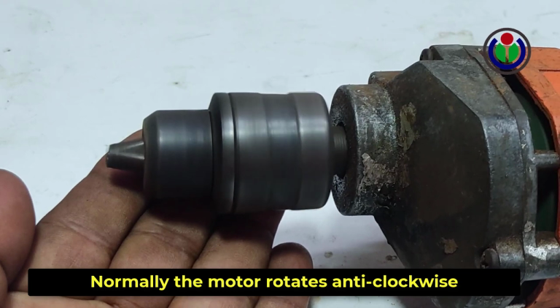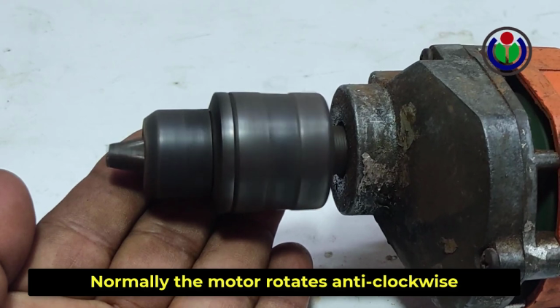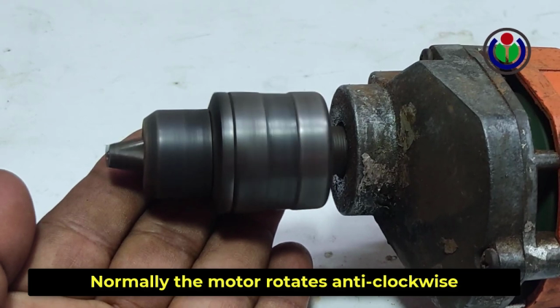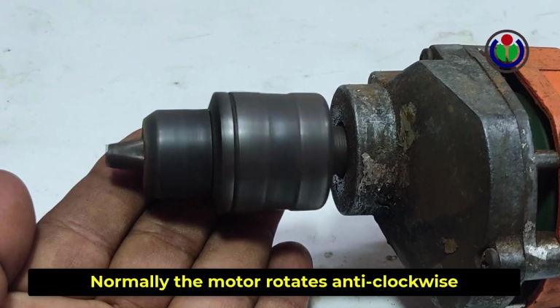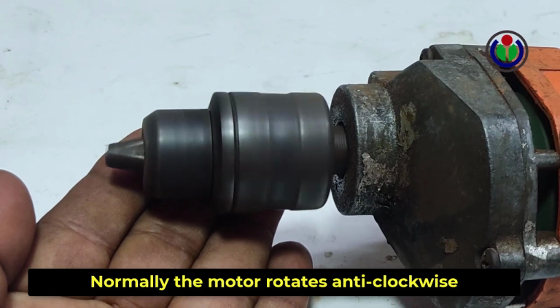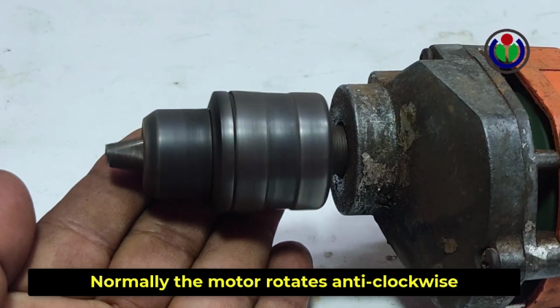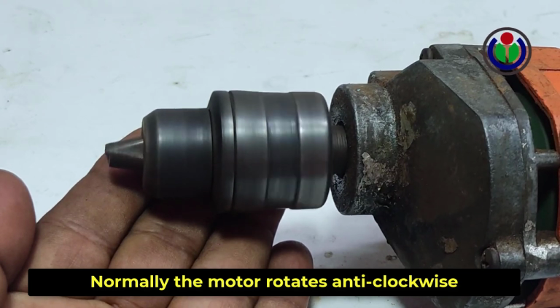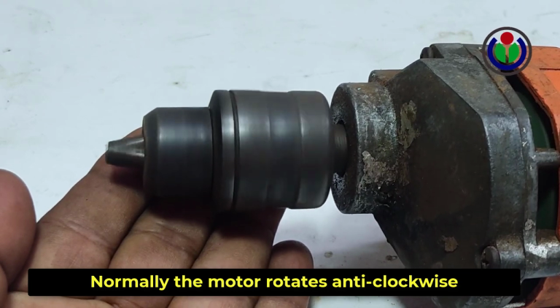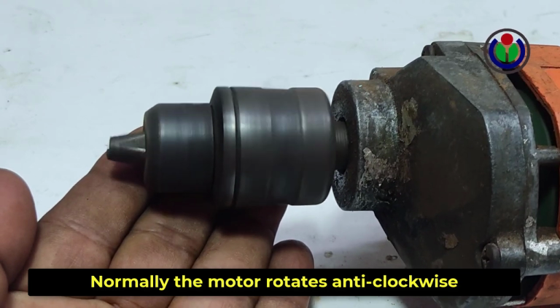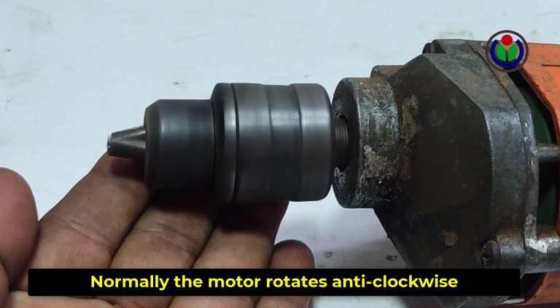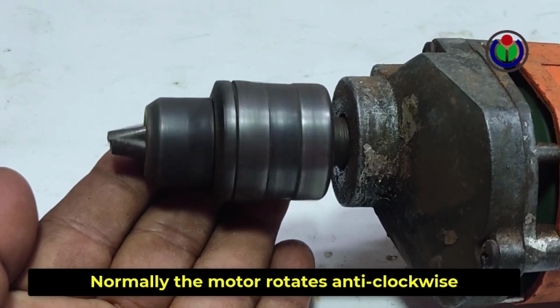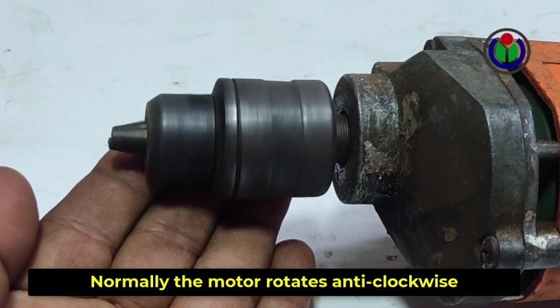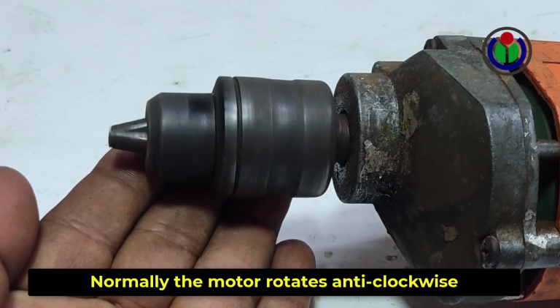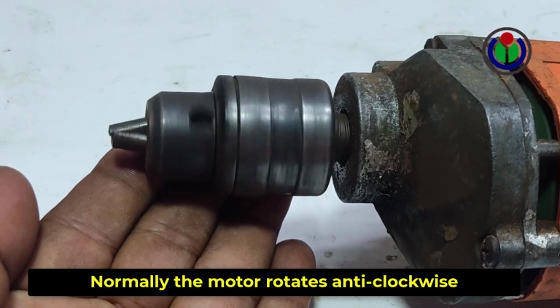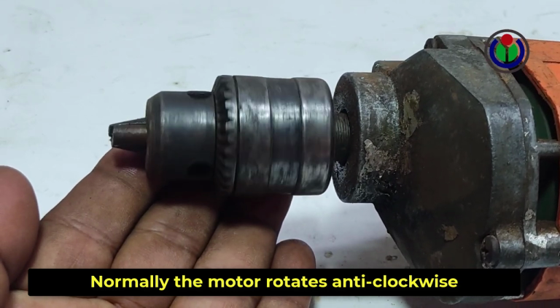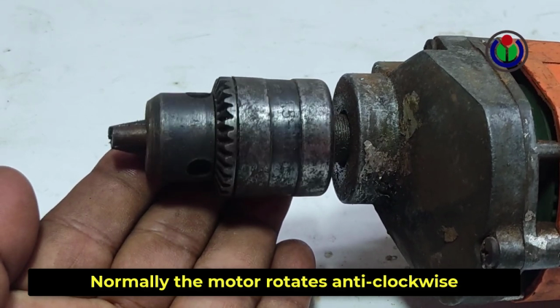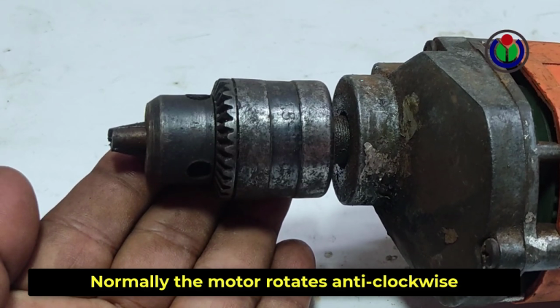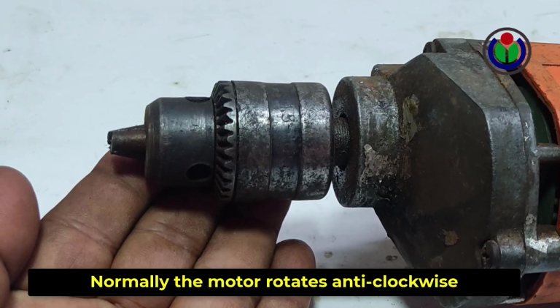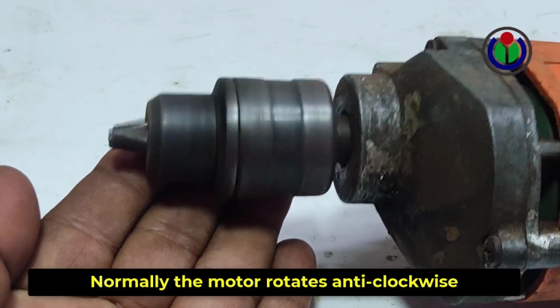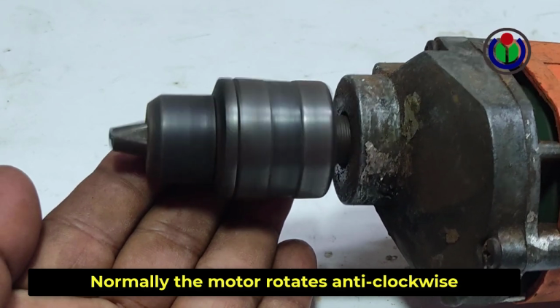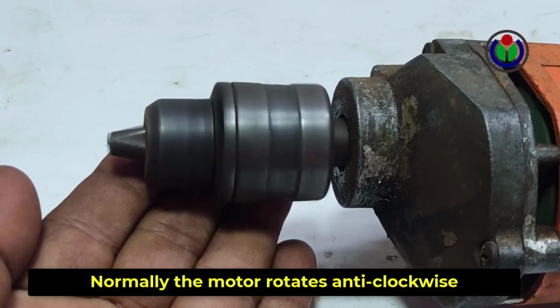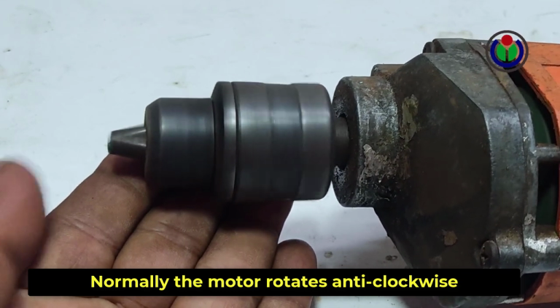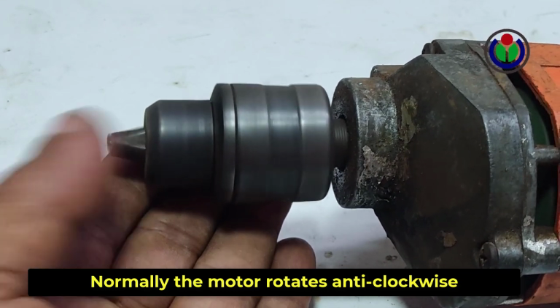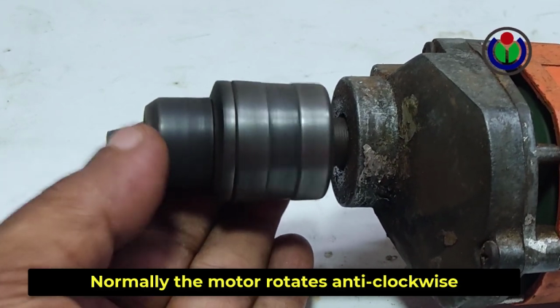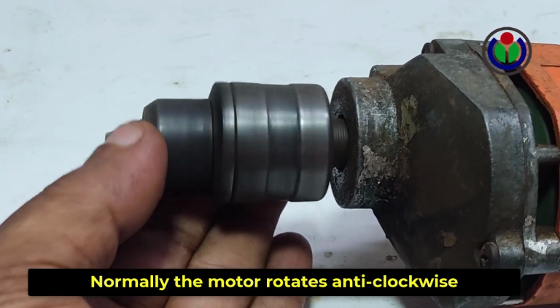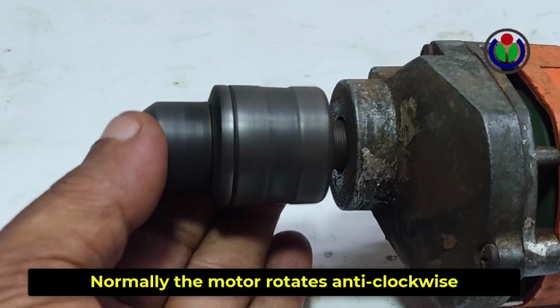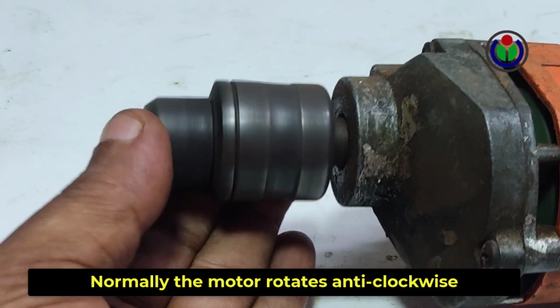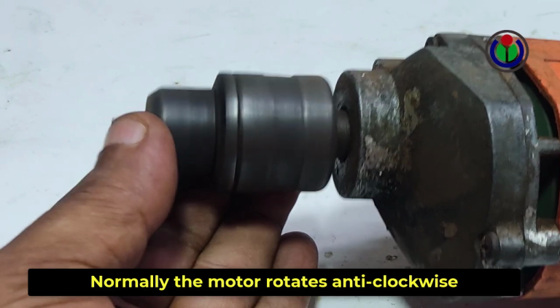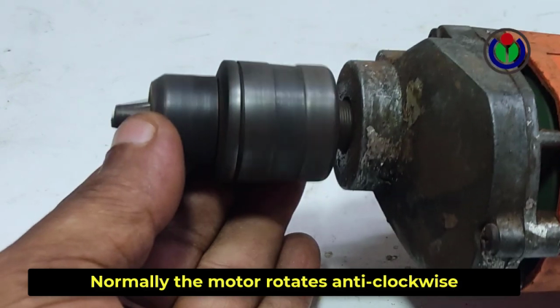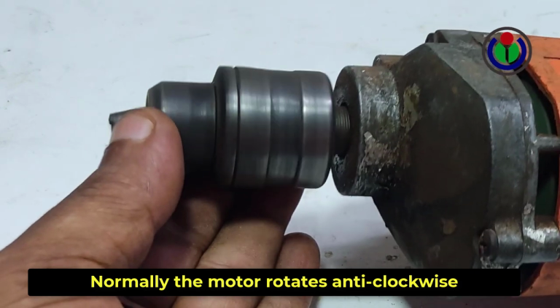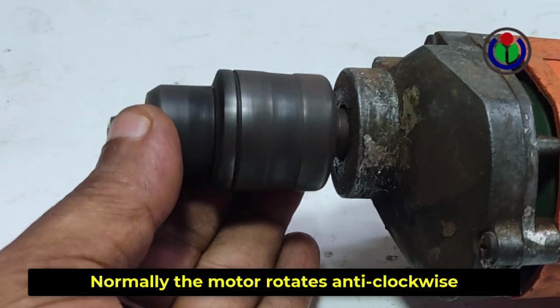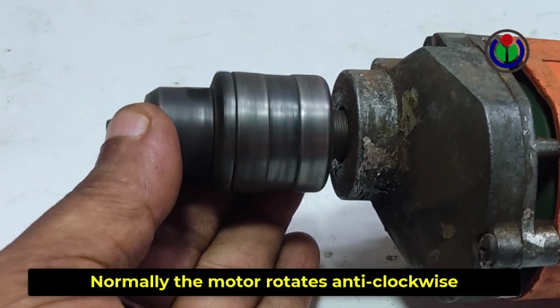In this way the coil wire can be easily turned to the right or left of any motor by using a switch.